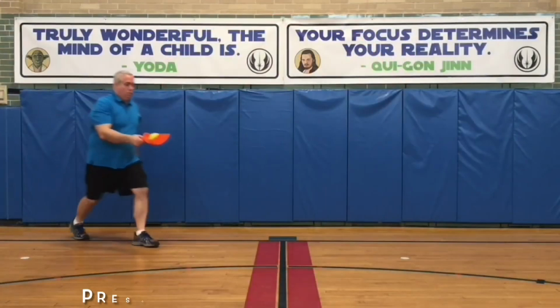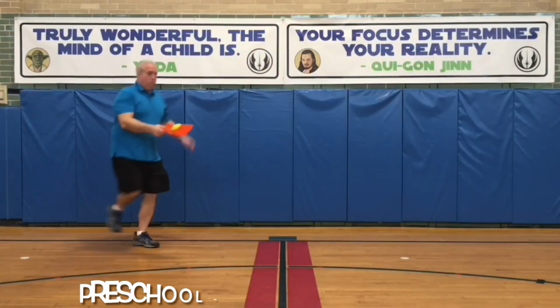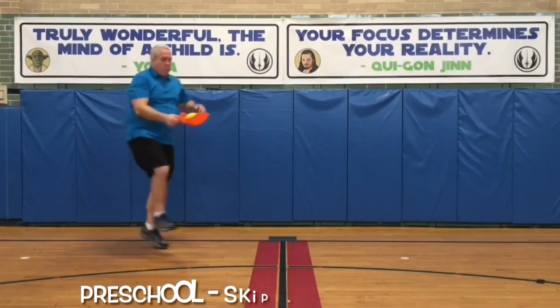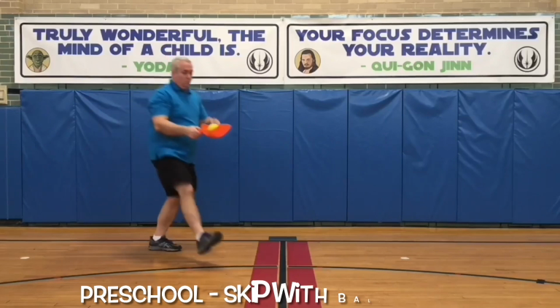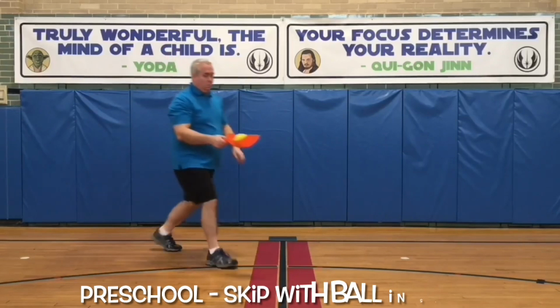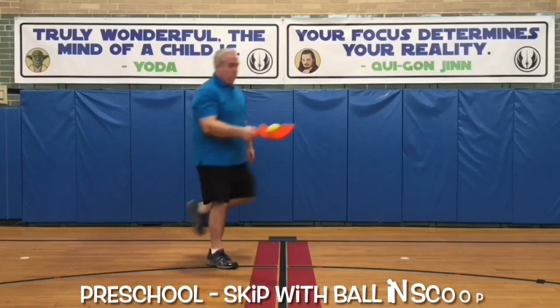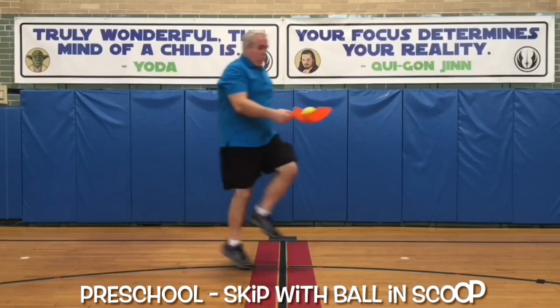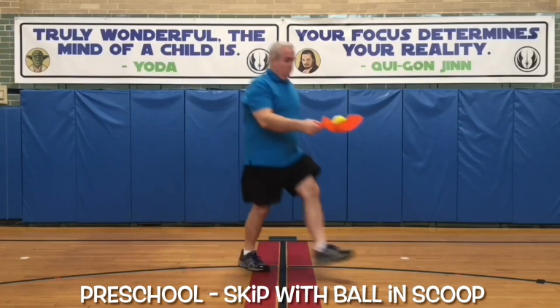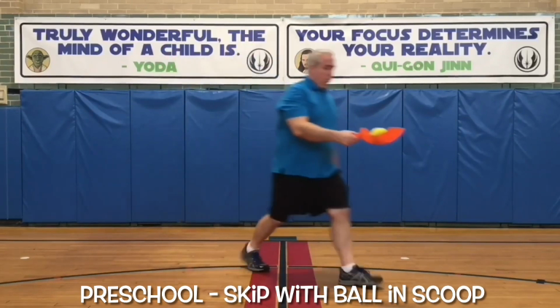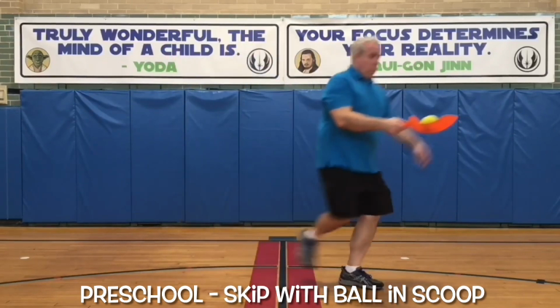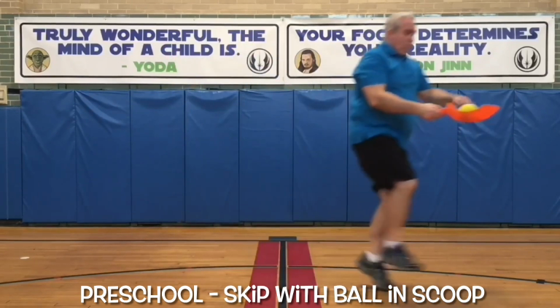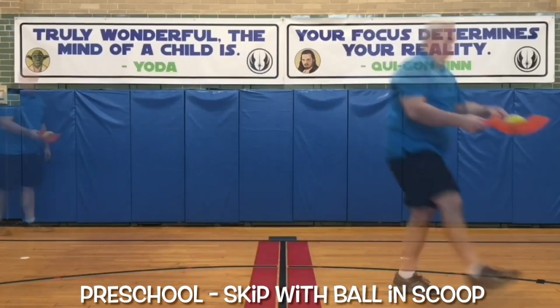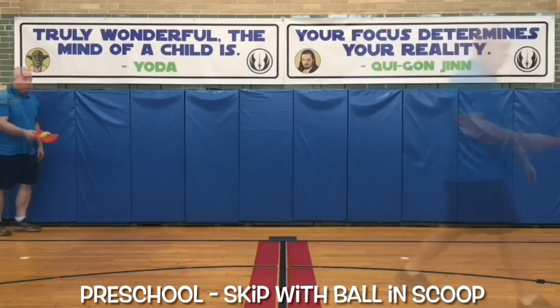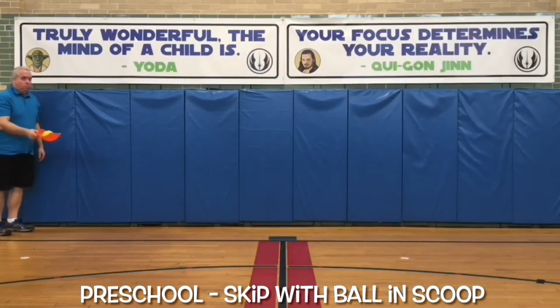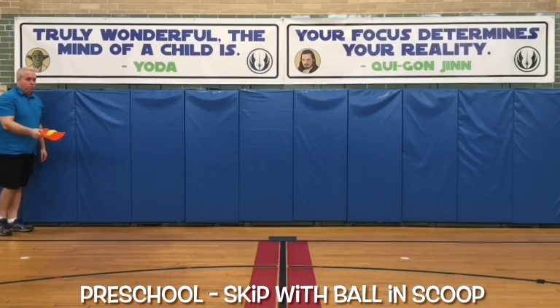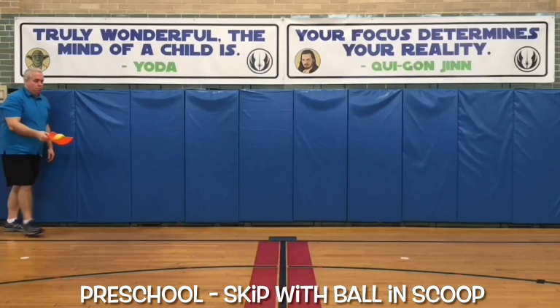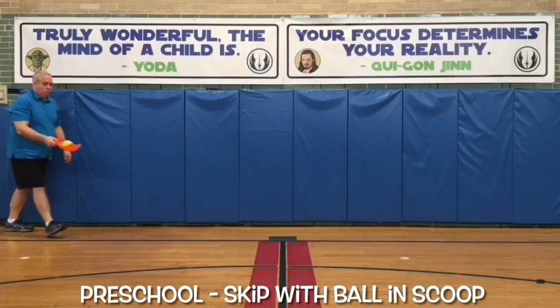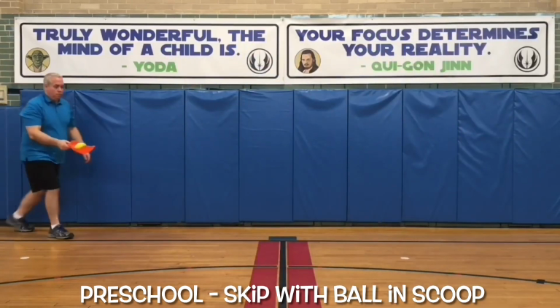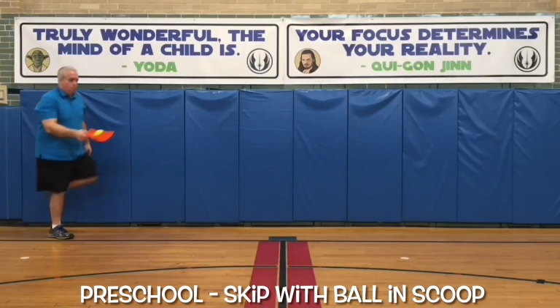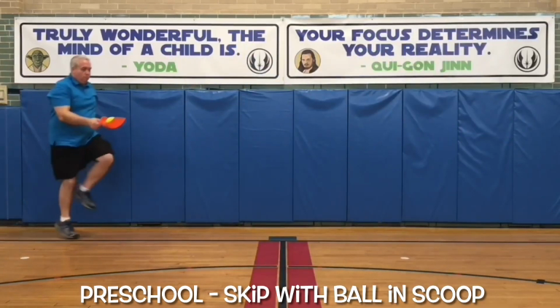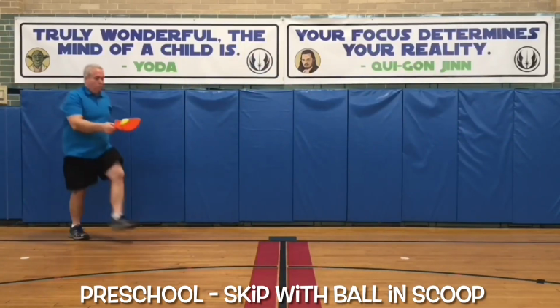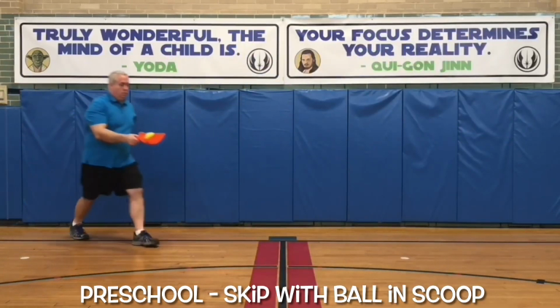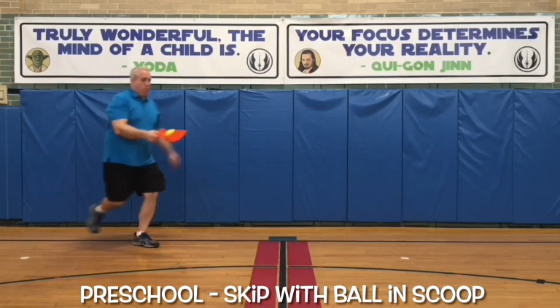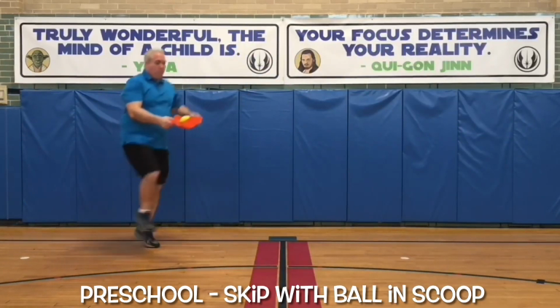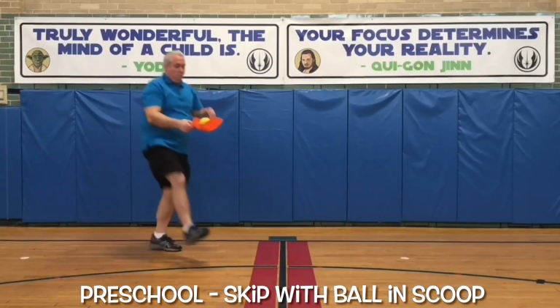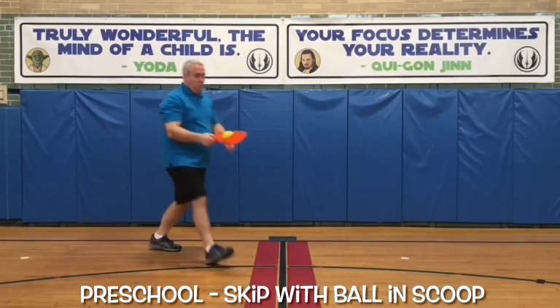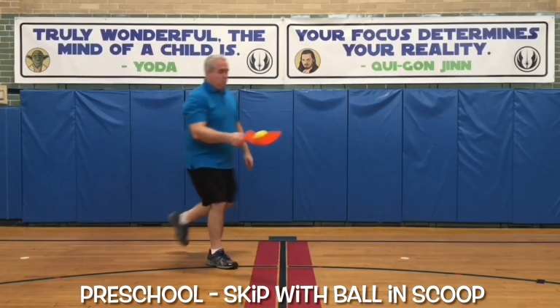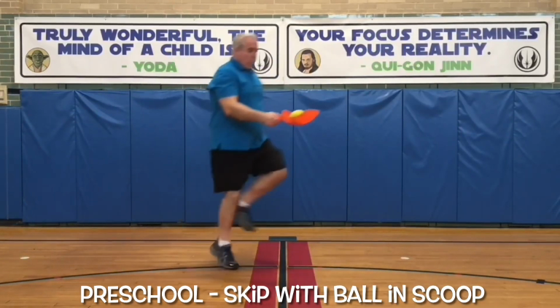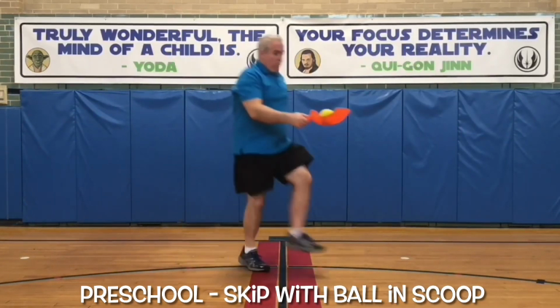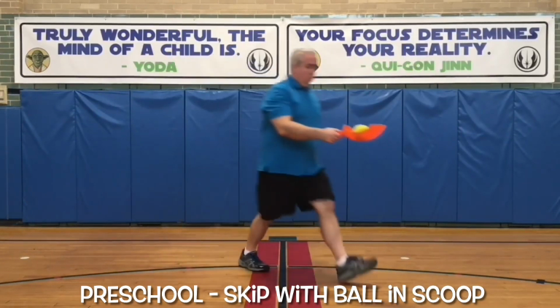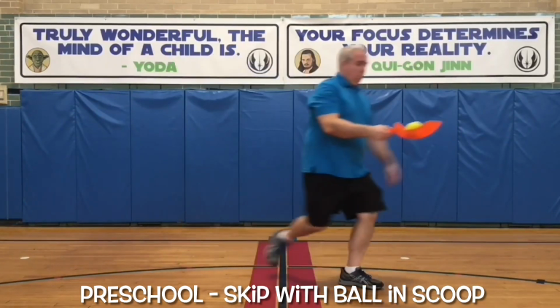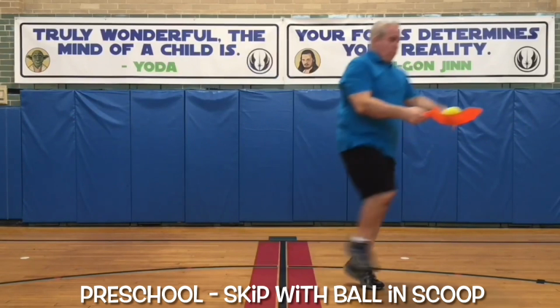In Phys Ed School, a preschool student puts the ball in their scoop and then skips around on the floor.